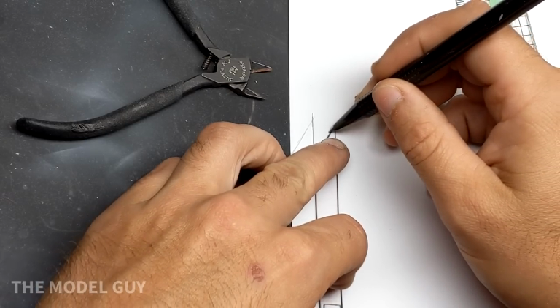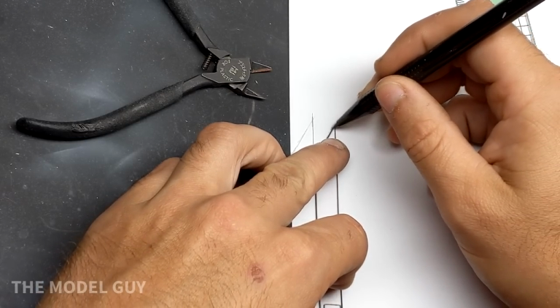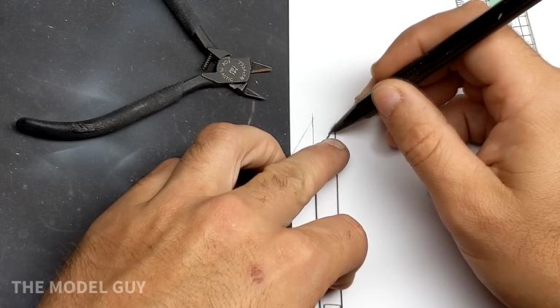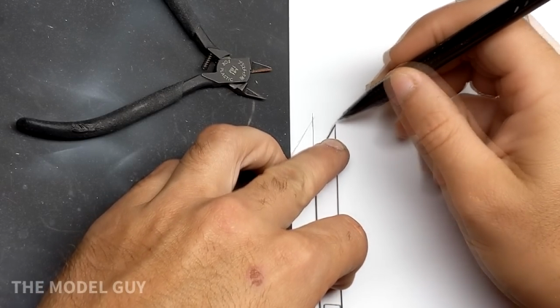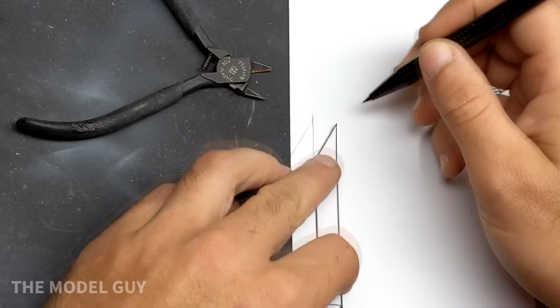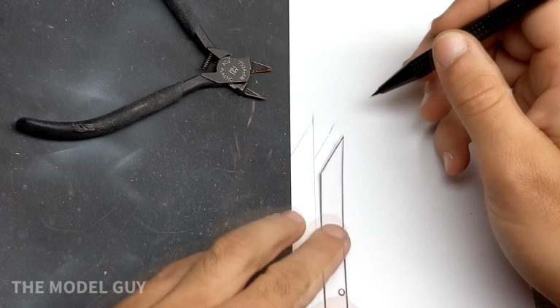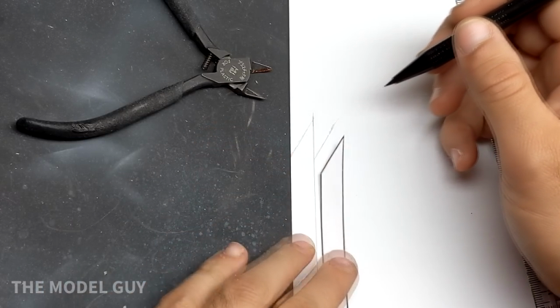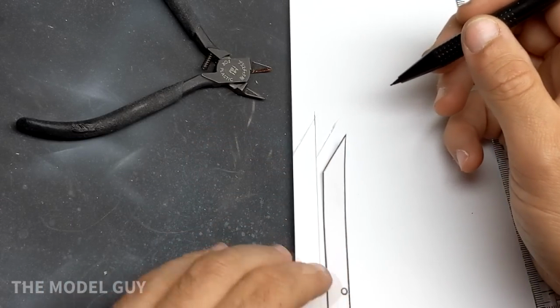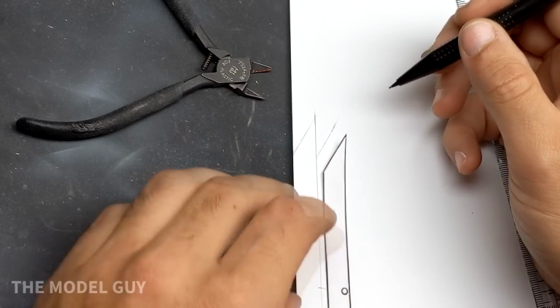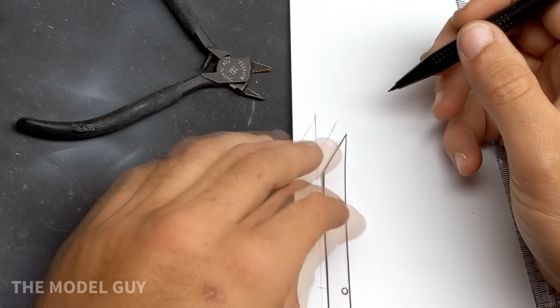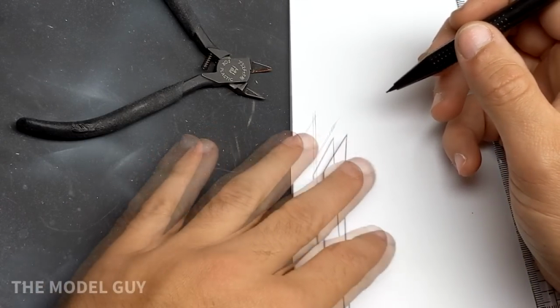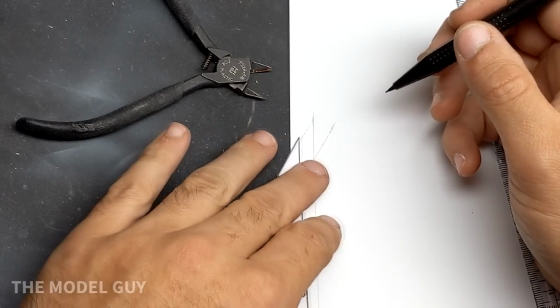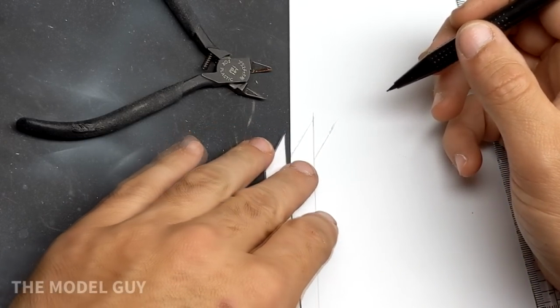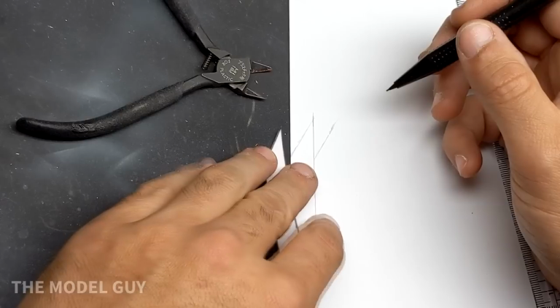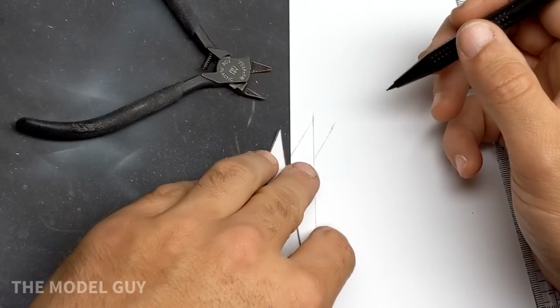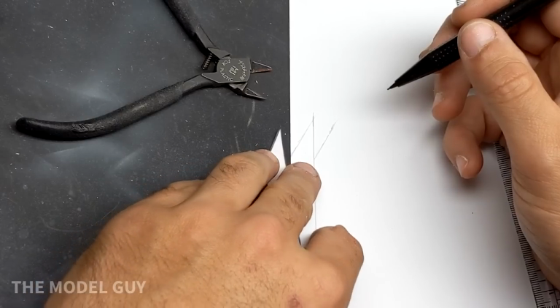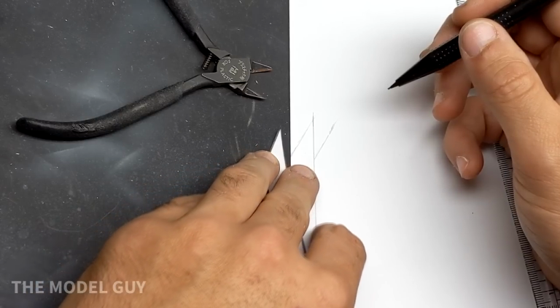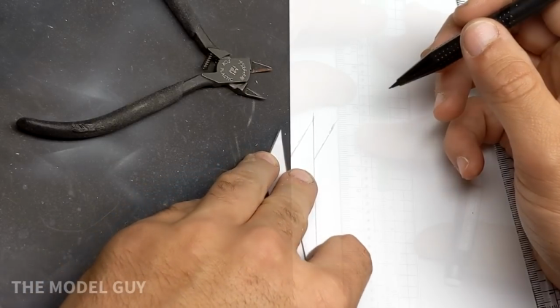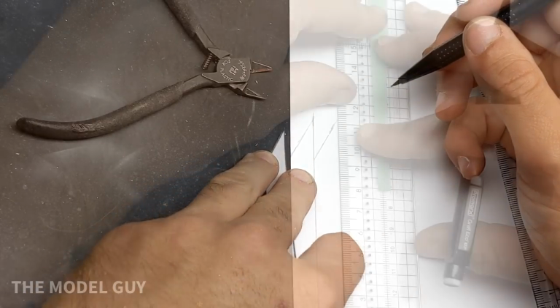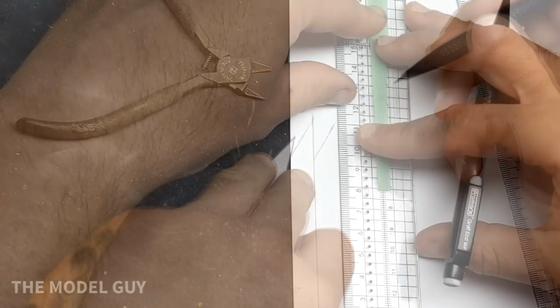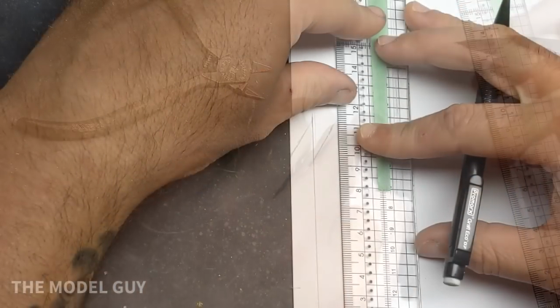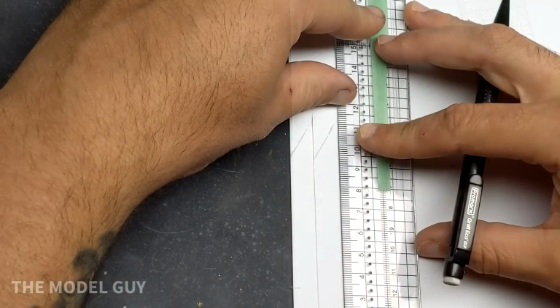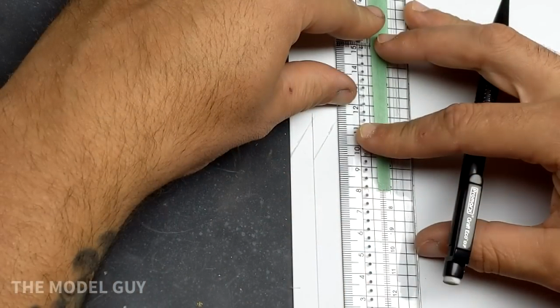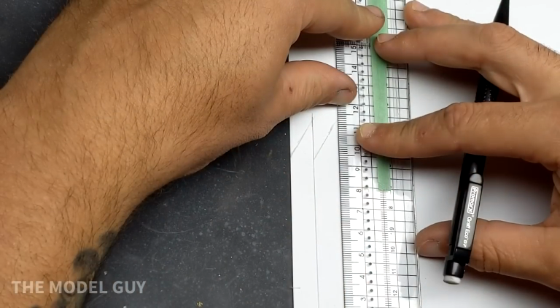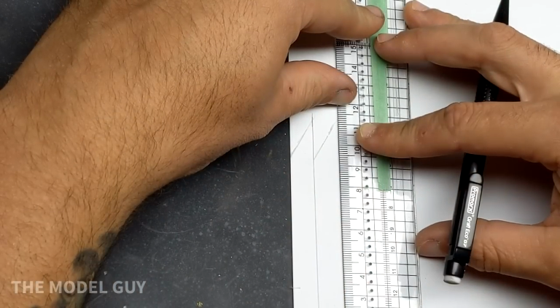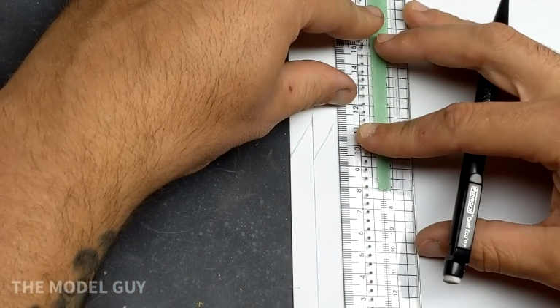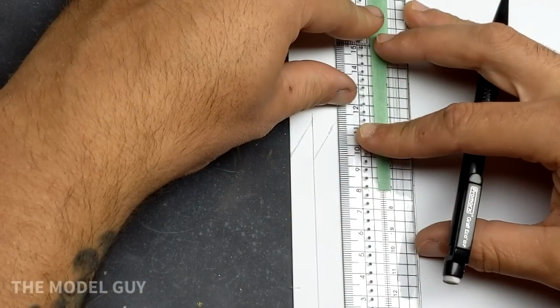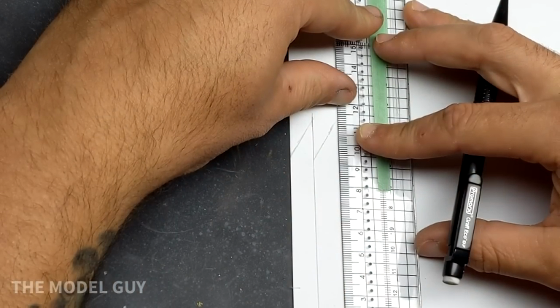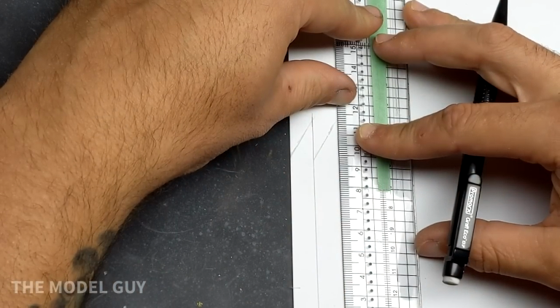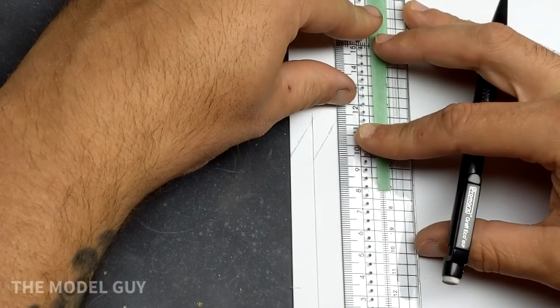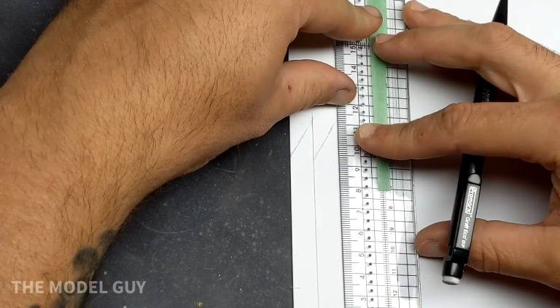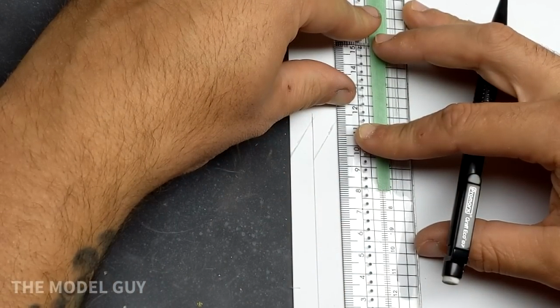The blueprints were a good start but there were some modifications I had to make with some sanding to get them to fit perfectly.